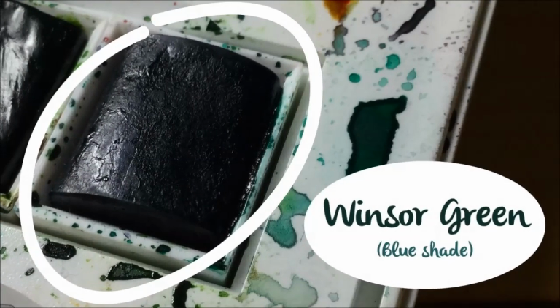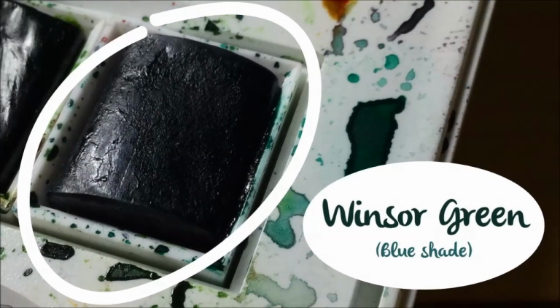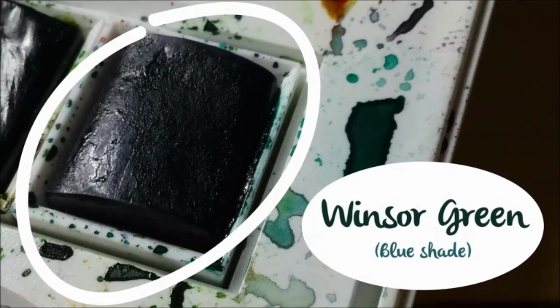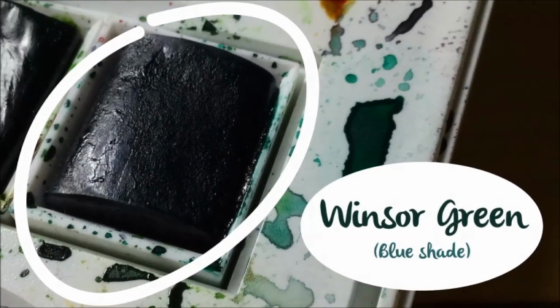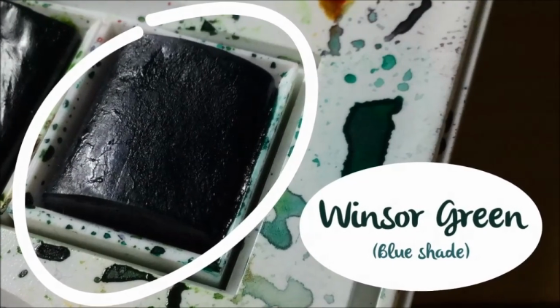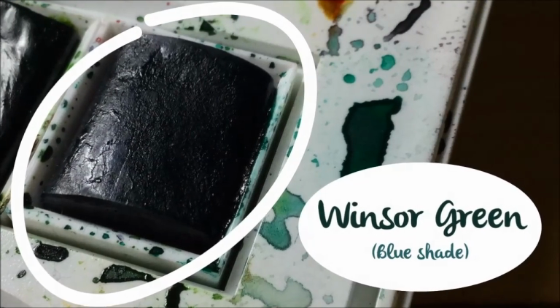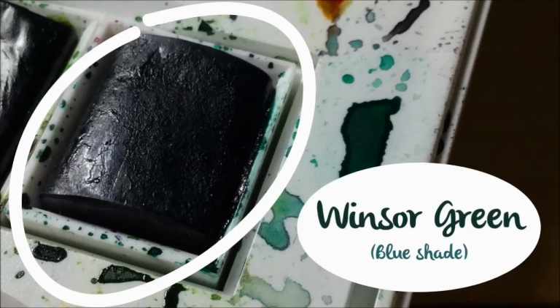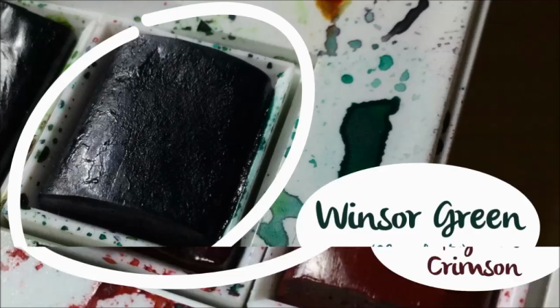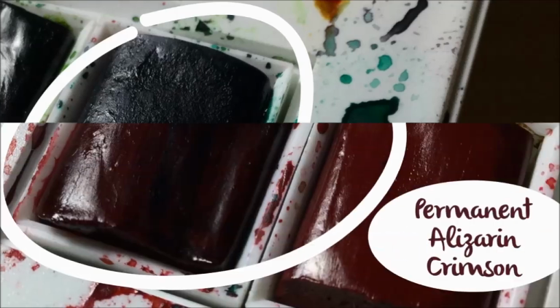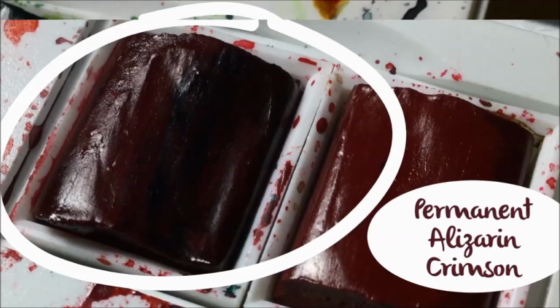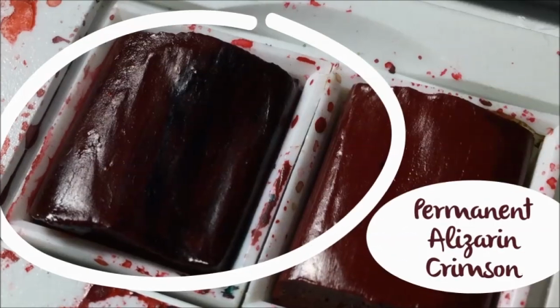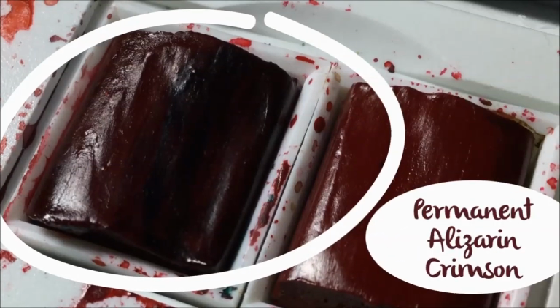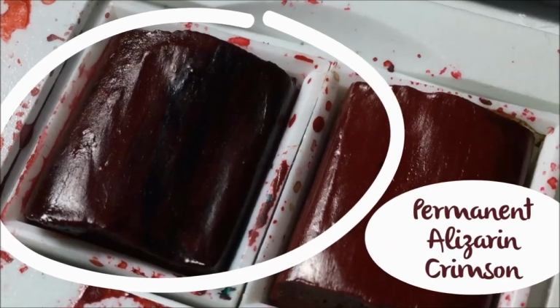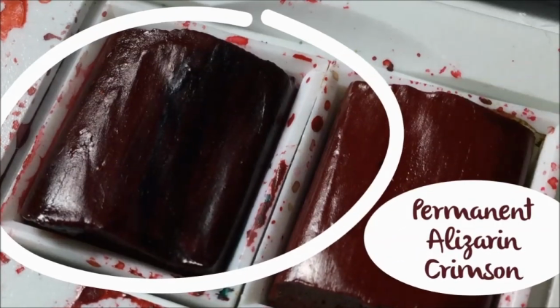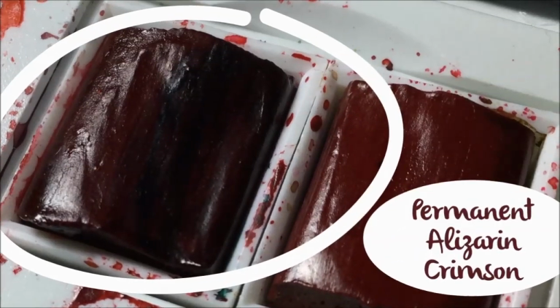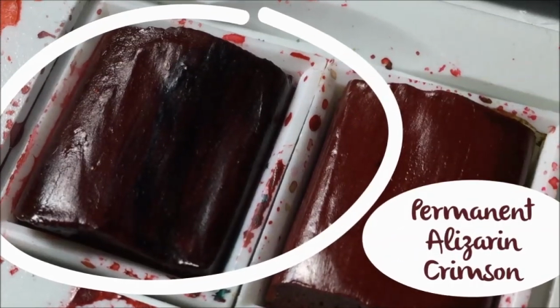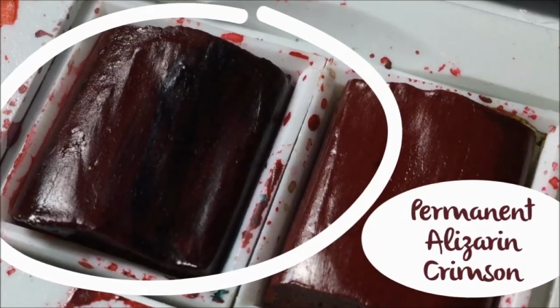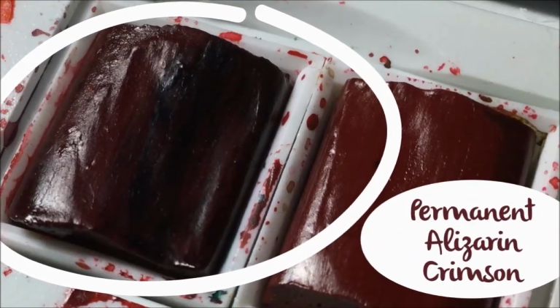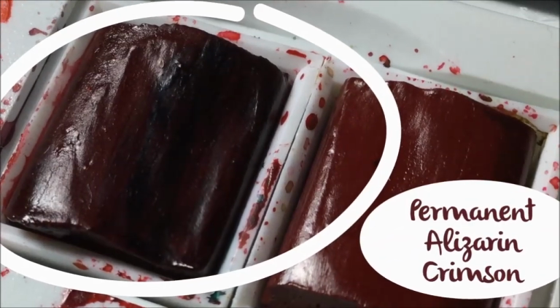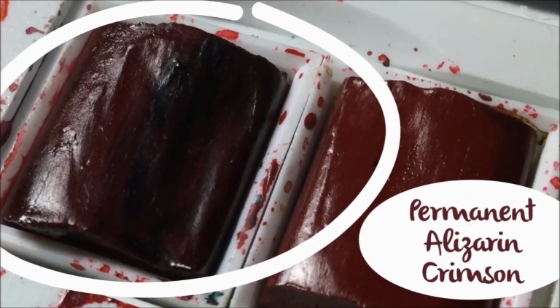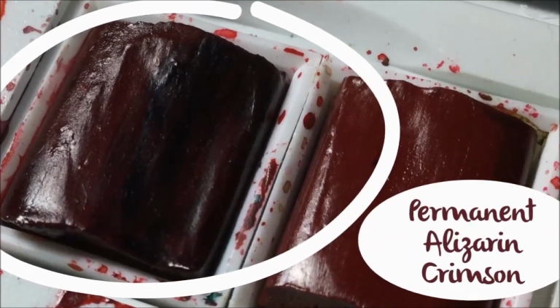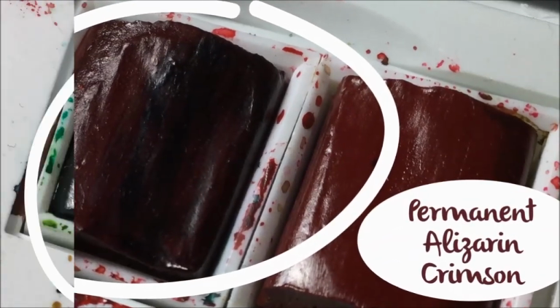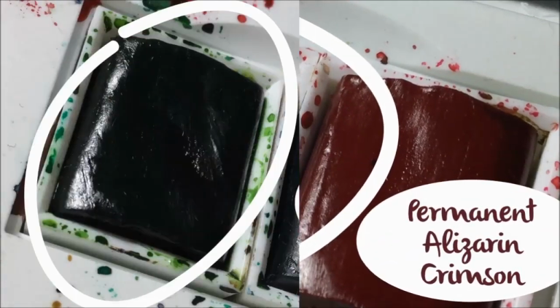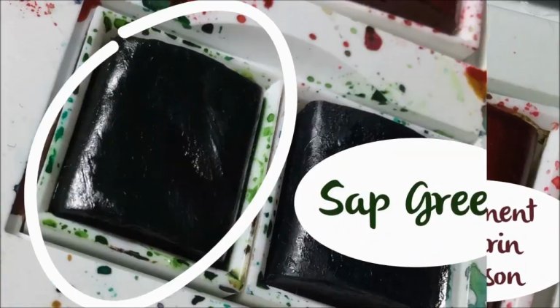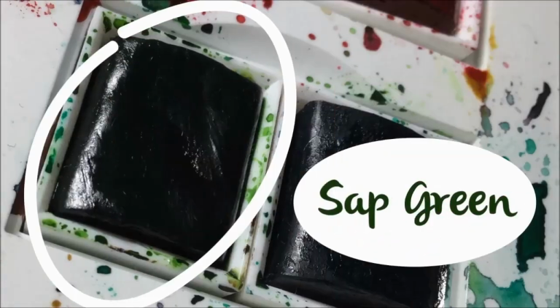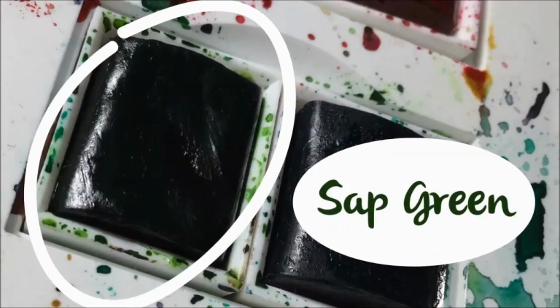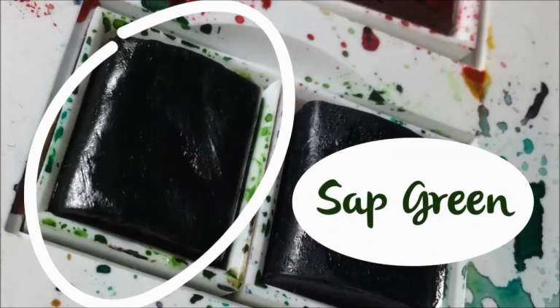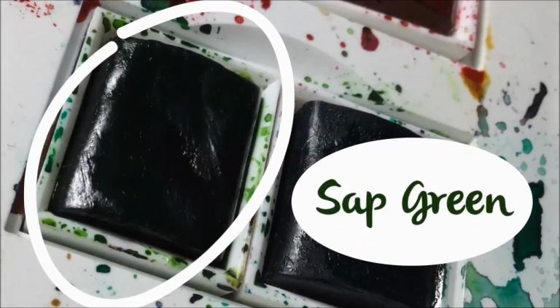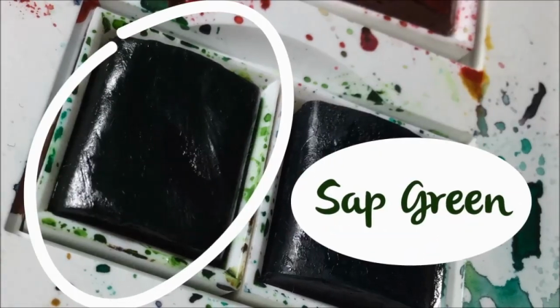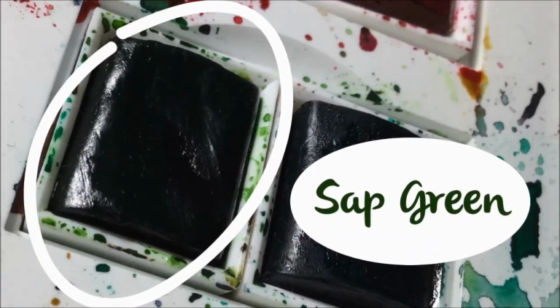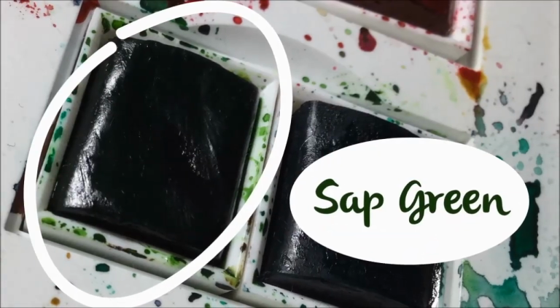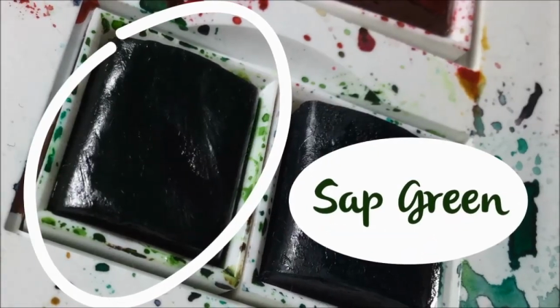The colors I chose were Winsor Green Blue Shade, then Permanent Alizarin Crimson, and Sap Green for the background.